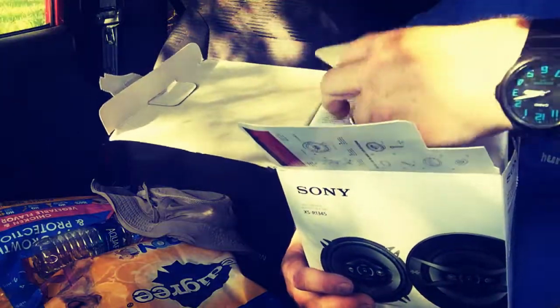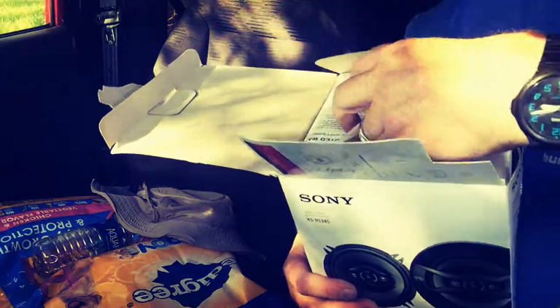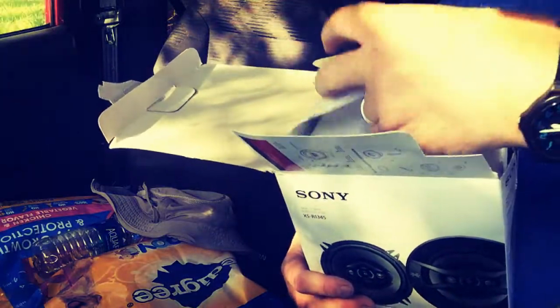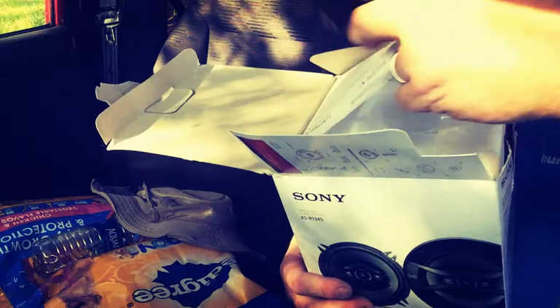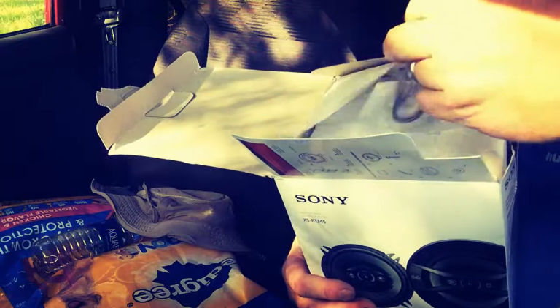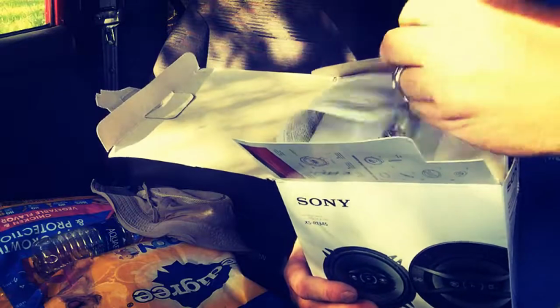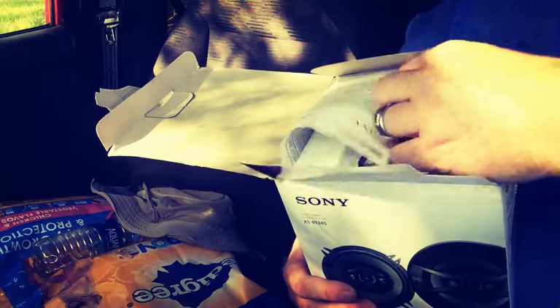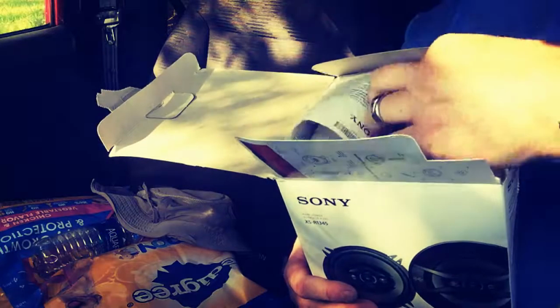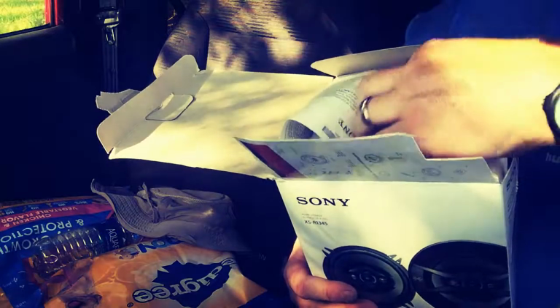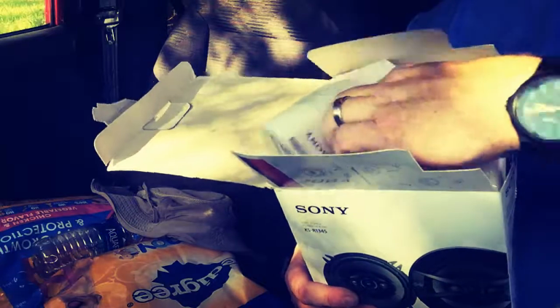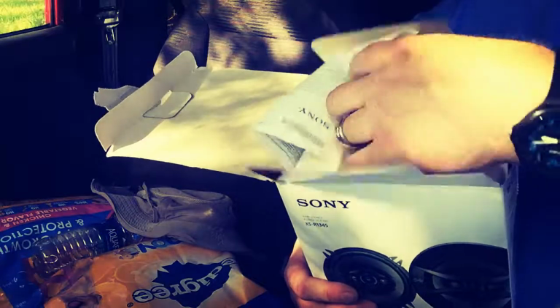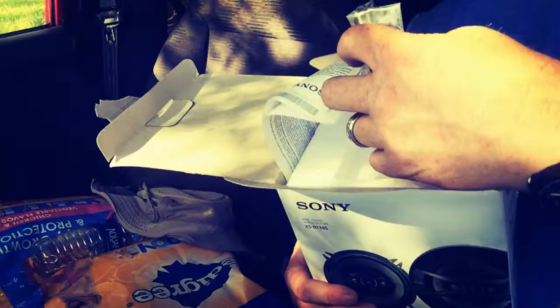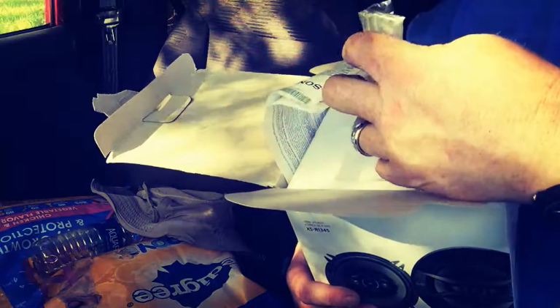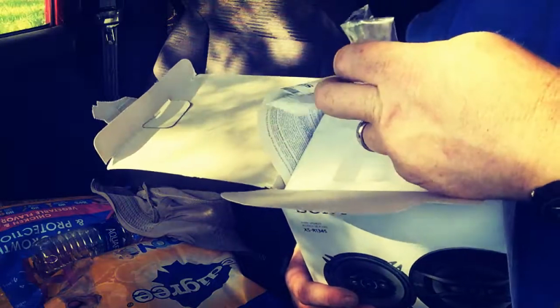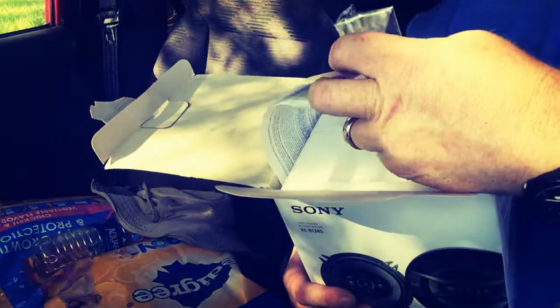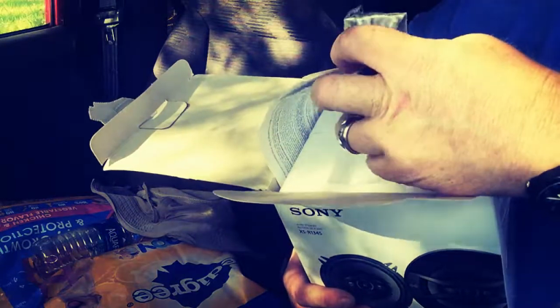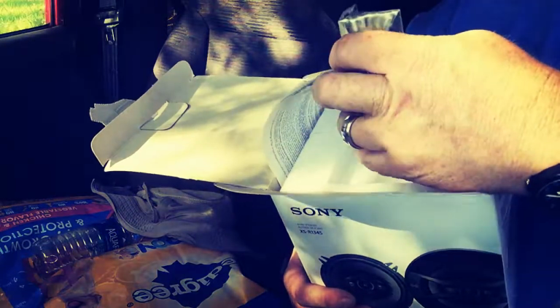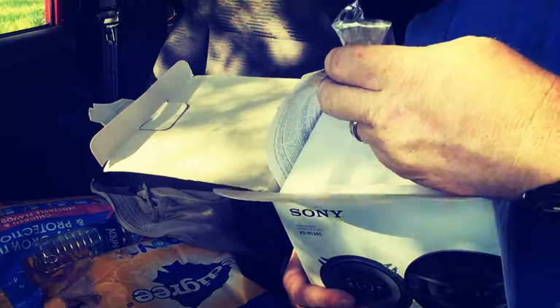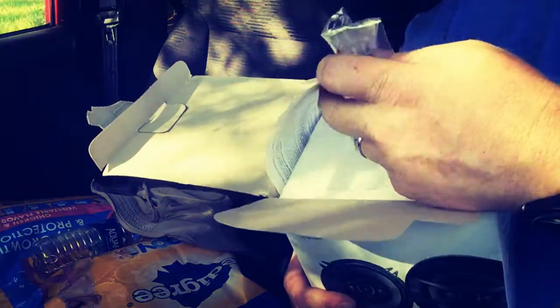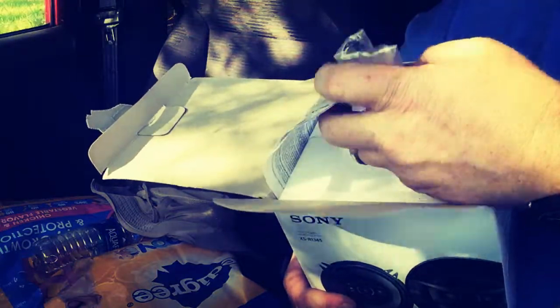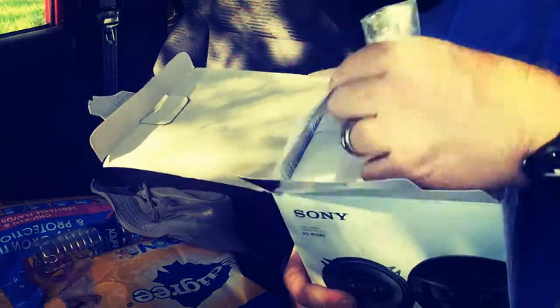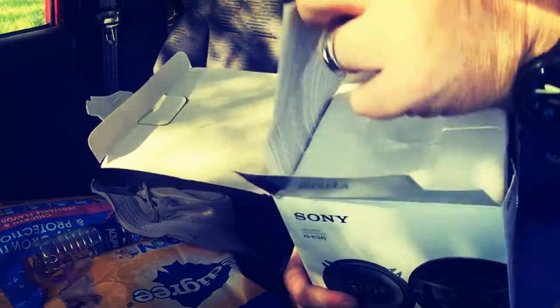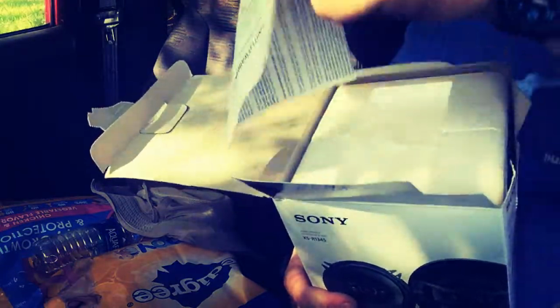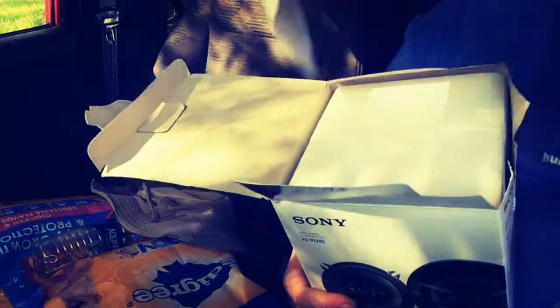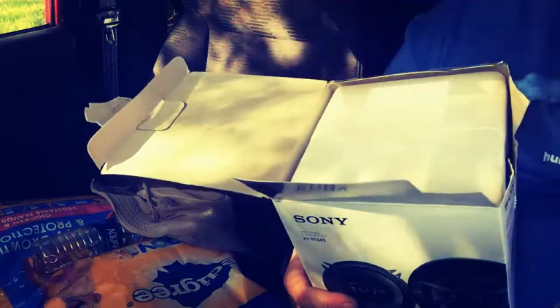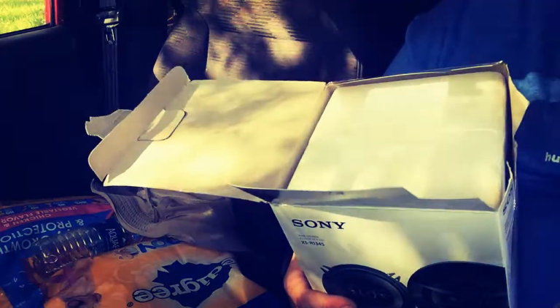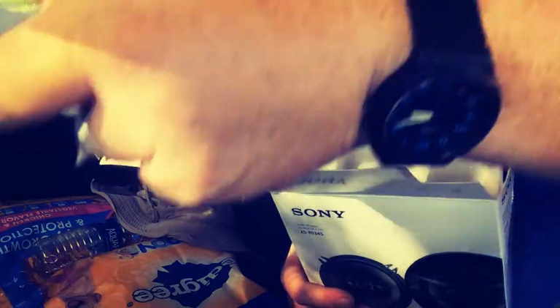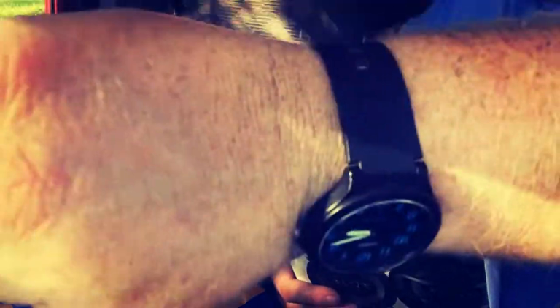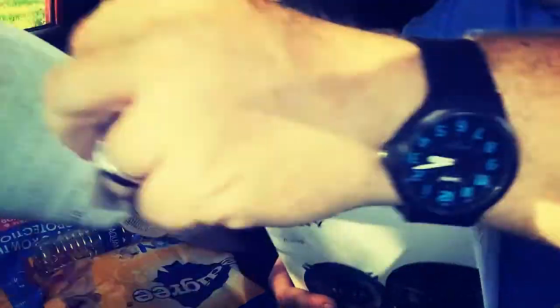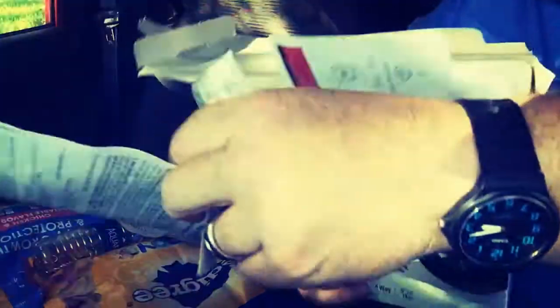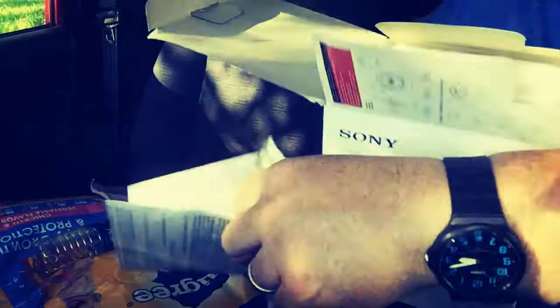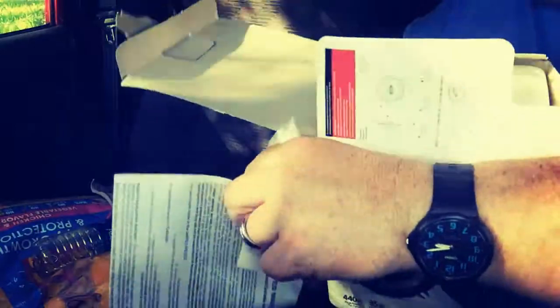Looks like we got some speaker wire and some instructions in the box.